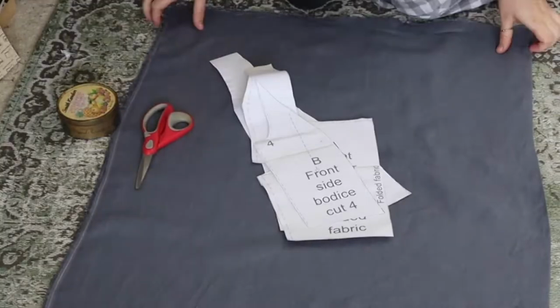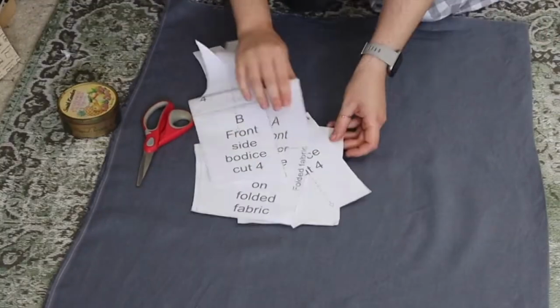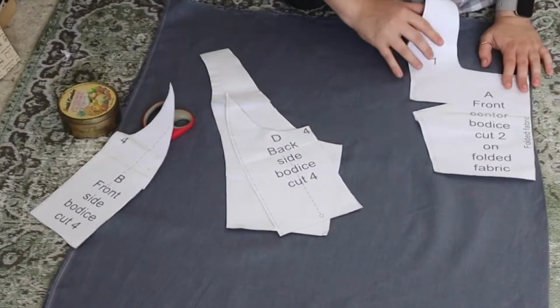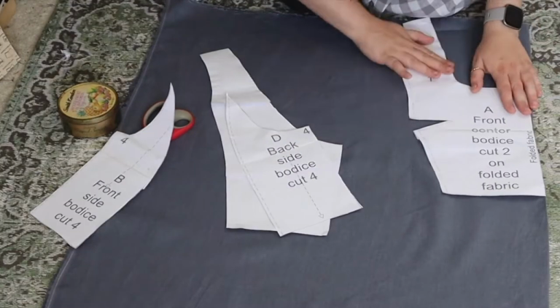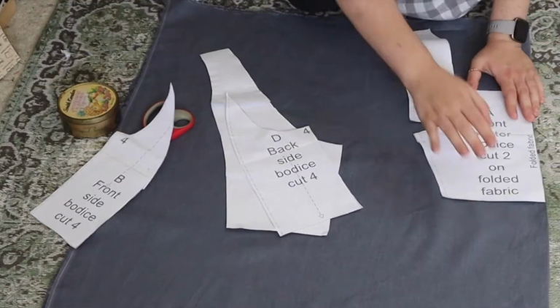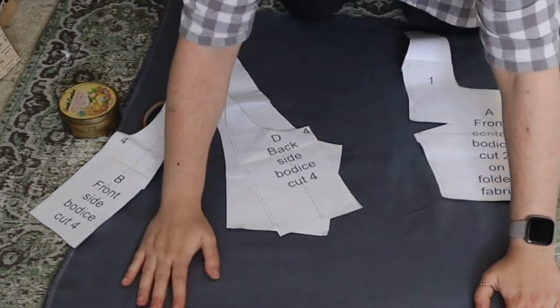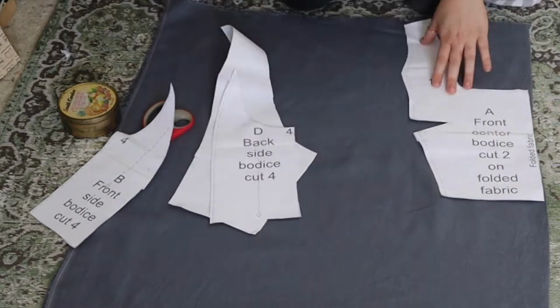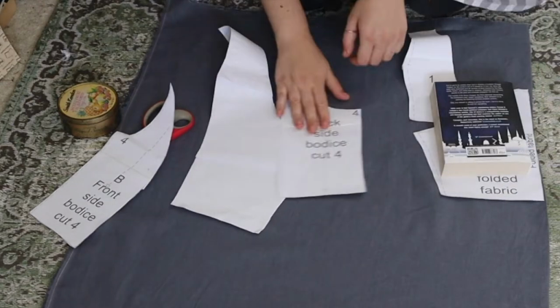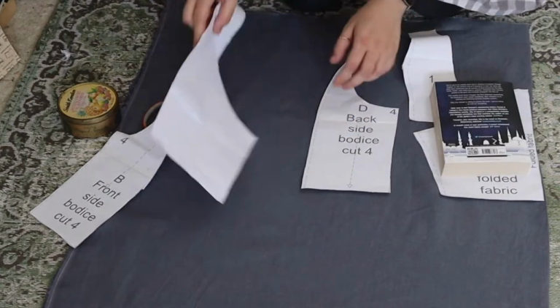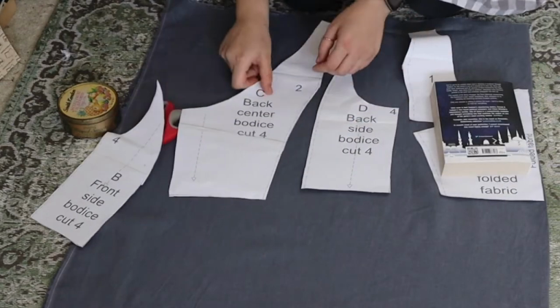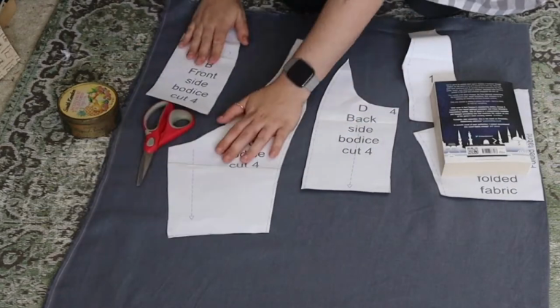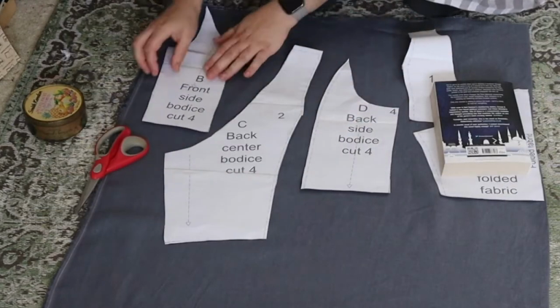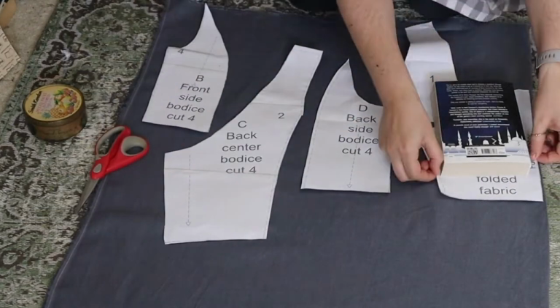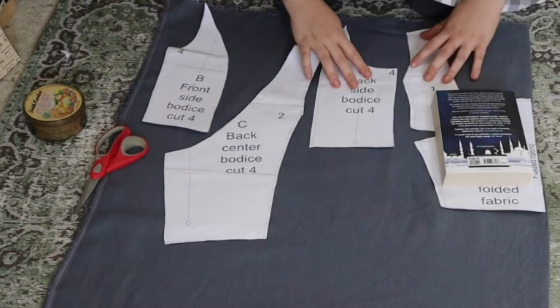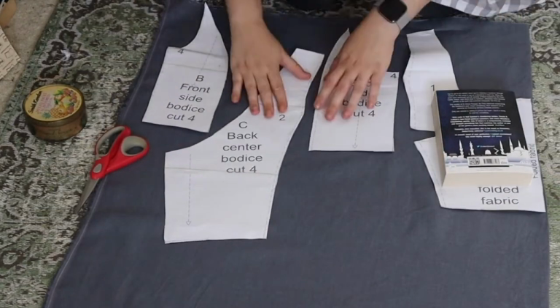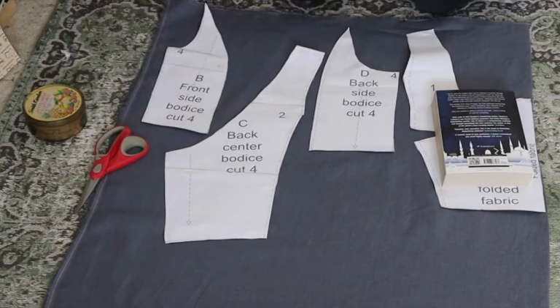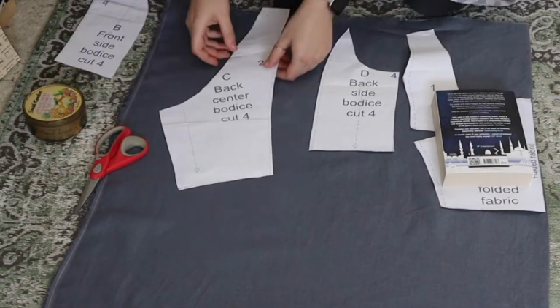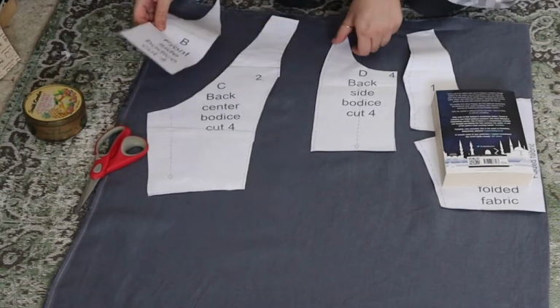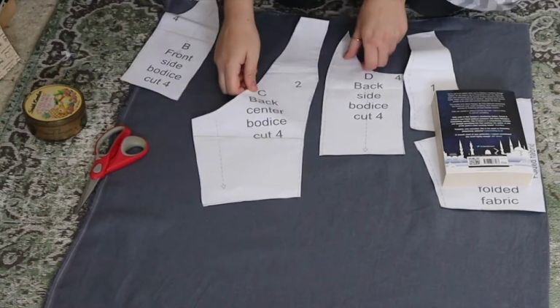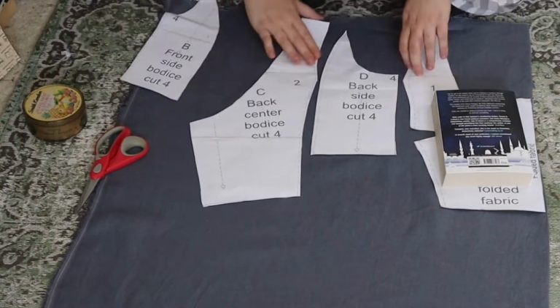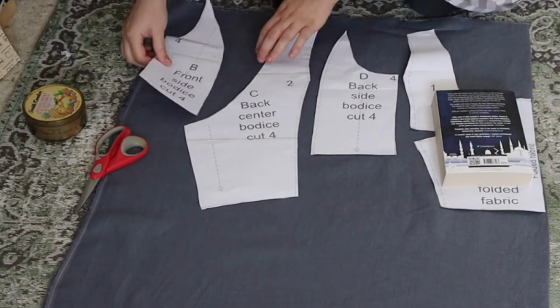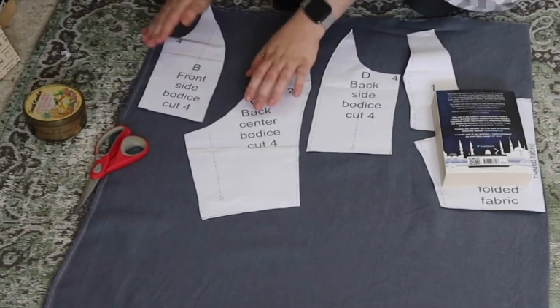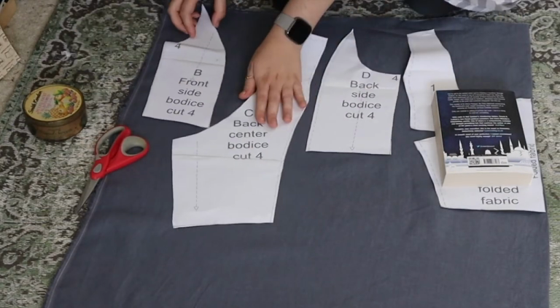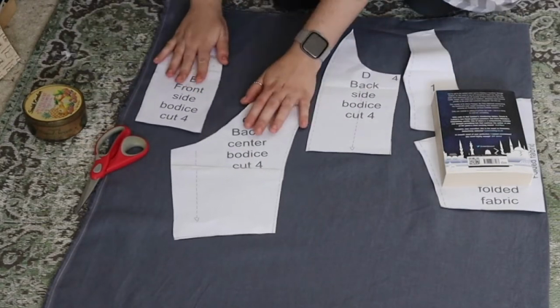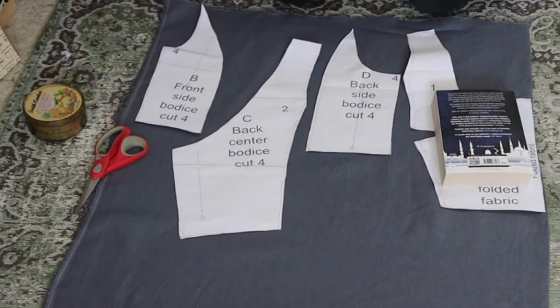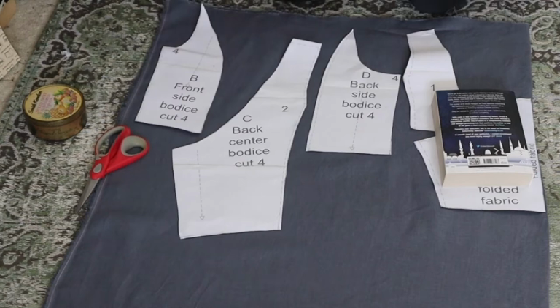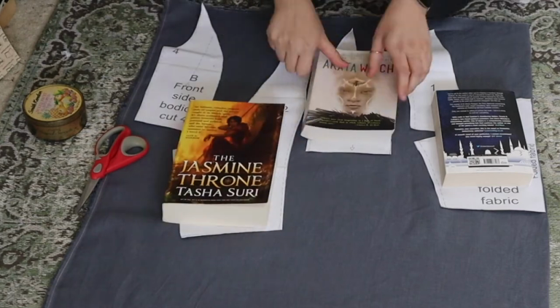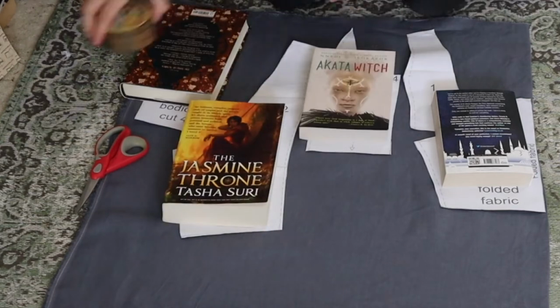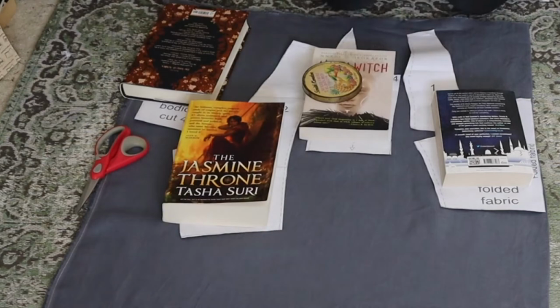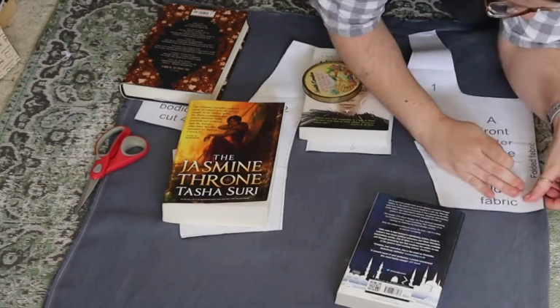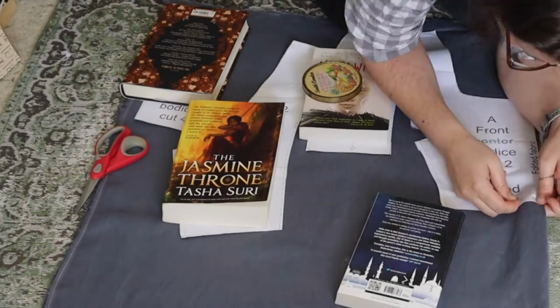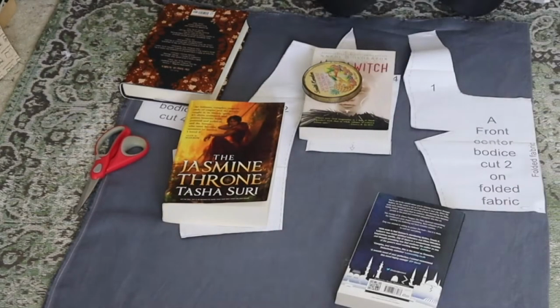Okay, voiceover Judith here. As you can see I'm laying out my pattern pieces — I bought this pattern on Etsy — and I'm using books as pattern weights because I'm iconic.